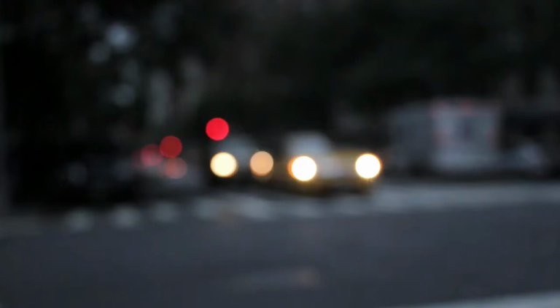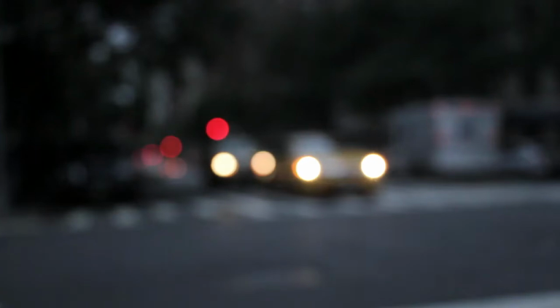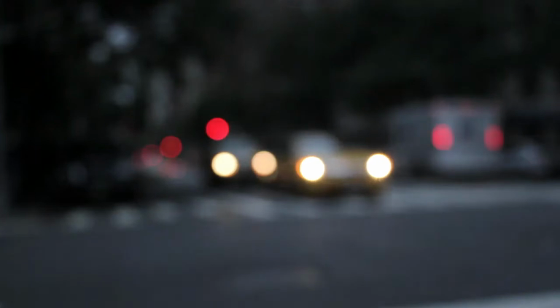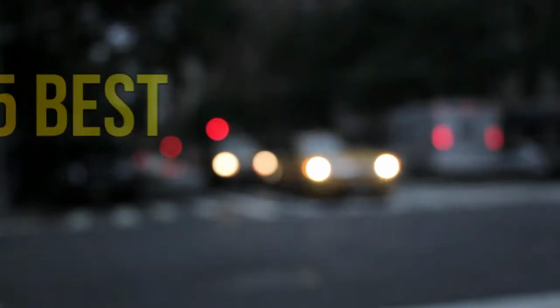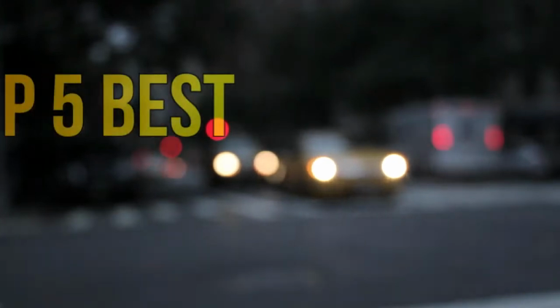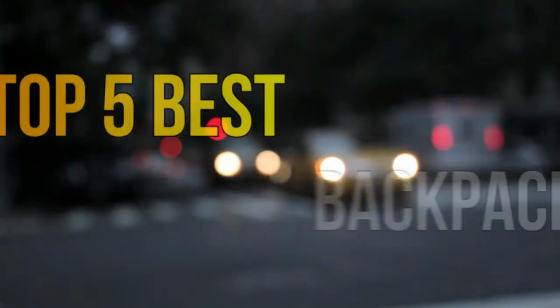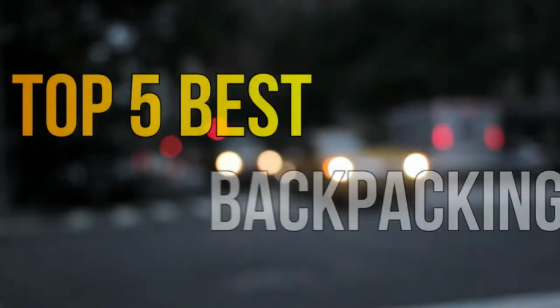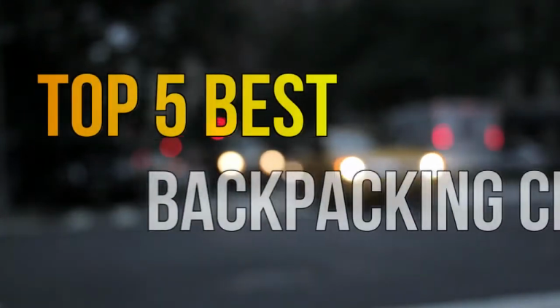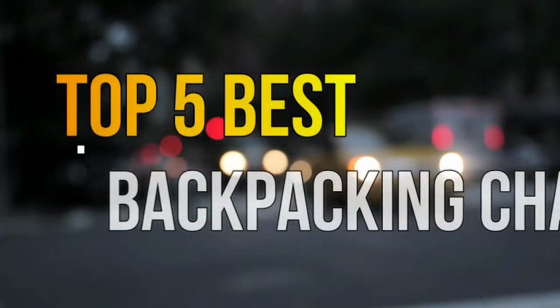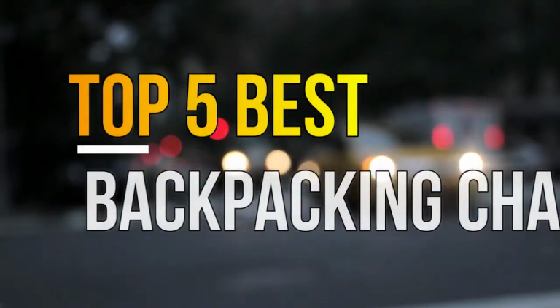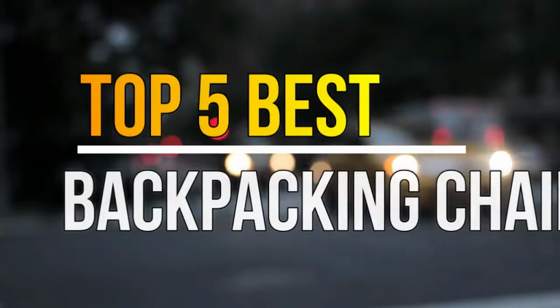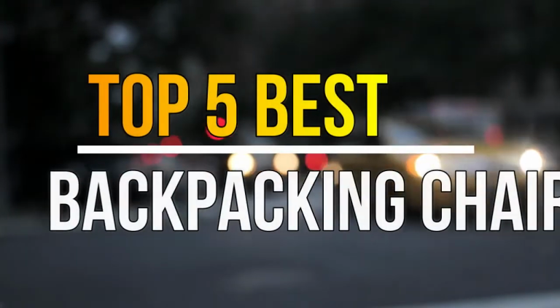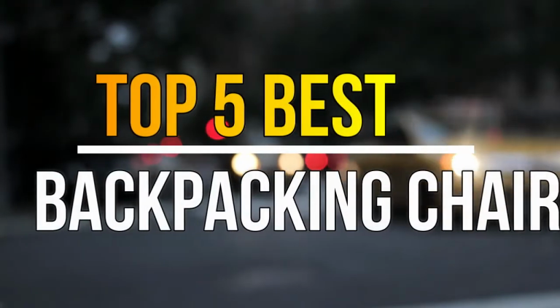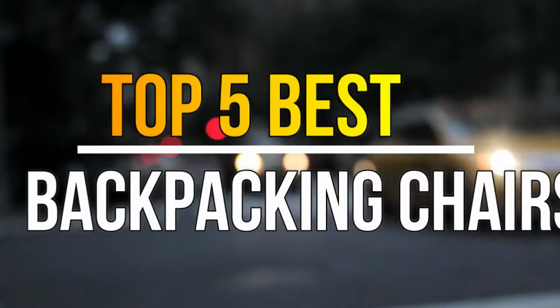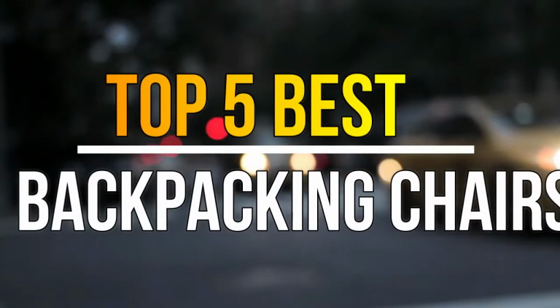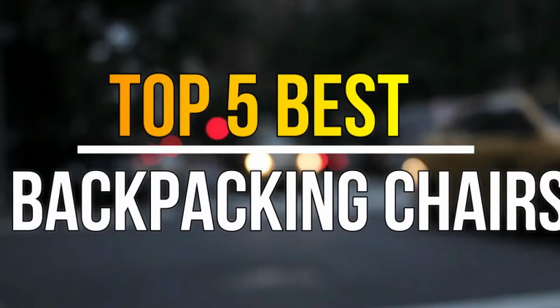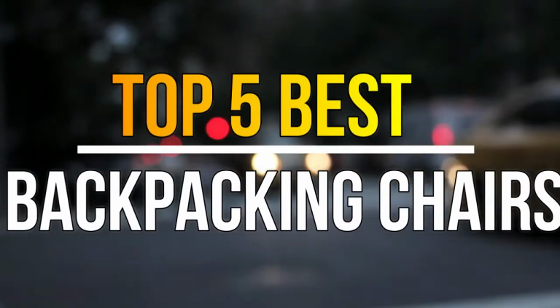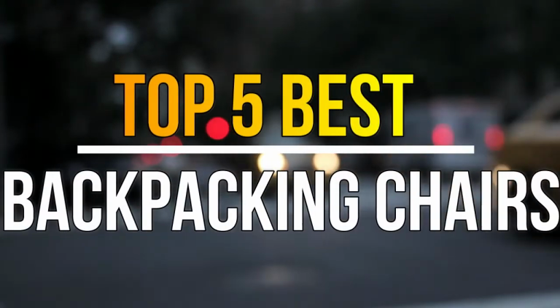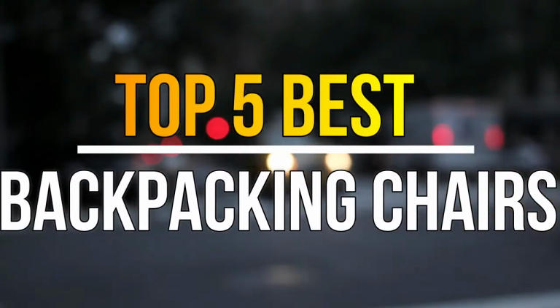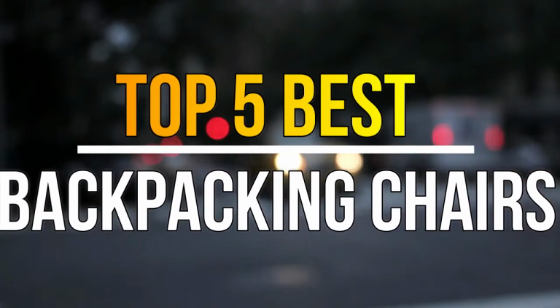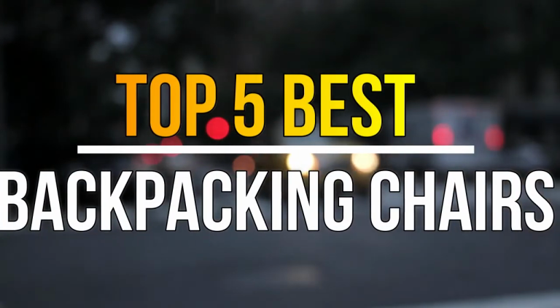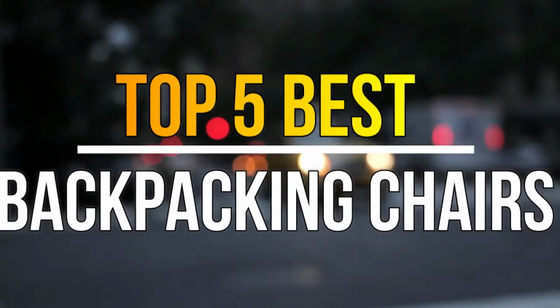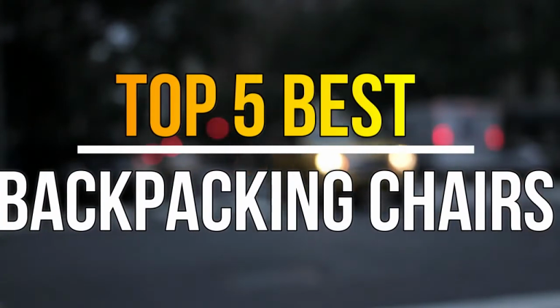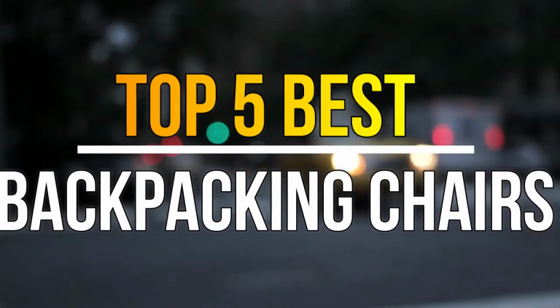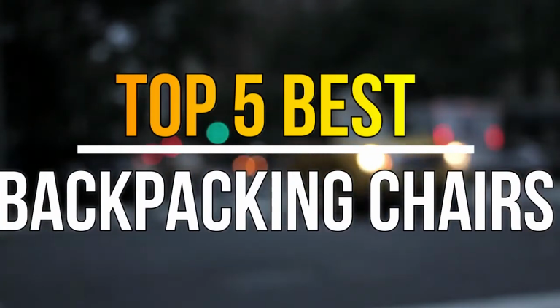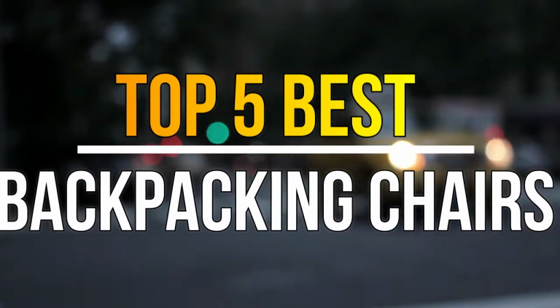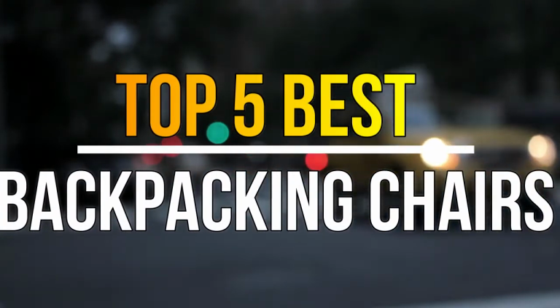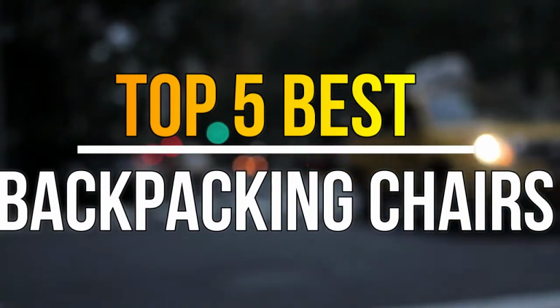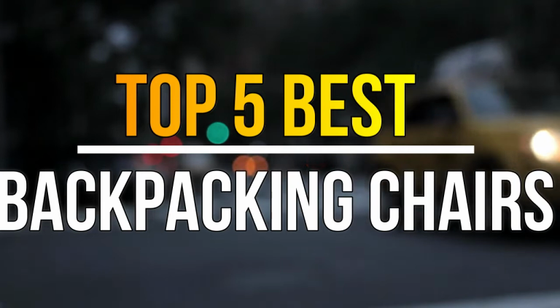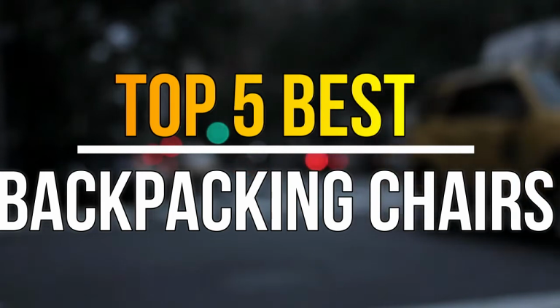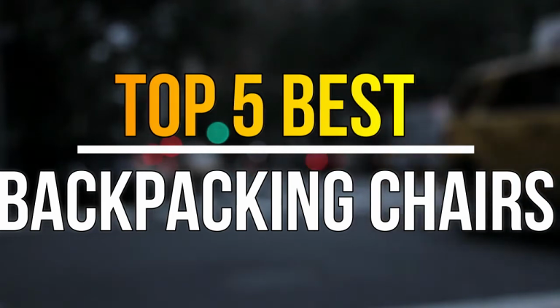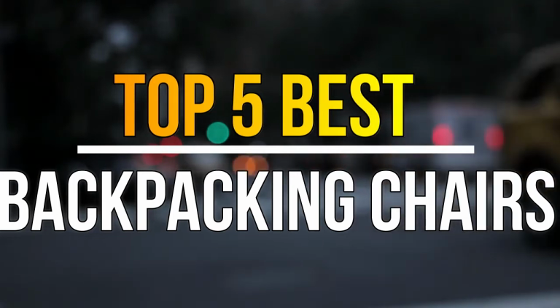Hello guys, today in this video we are going to help you find out the best backpacking chairs in the market. Let's get started.